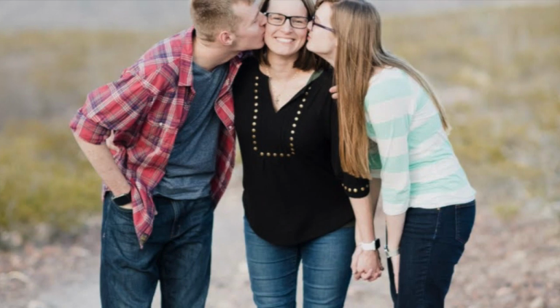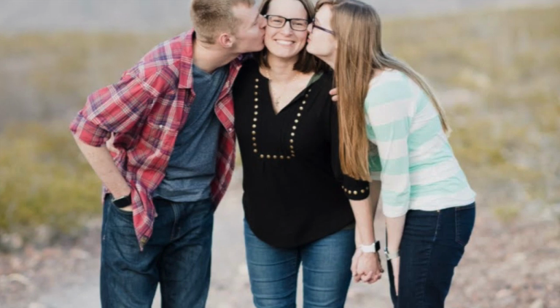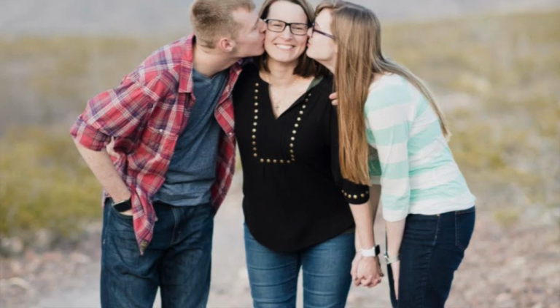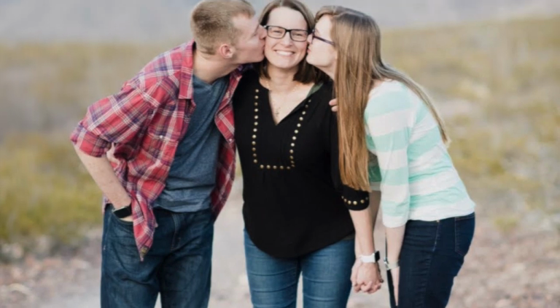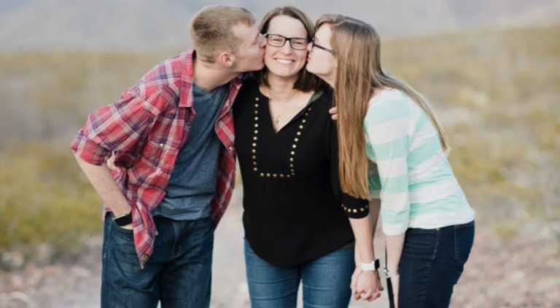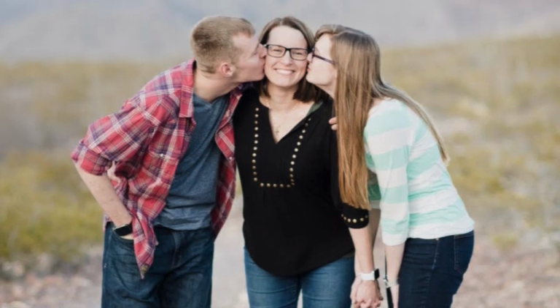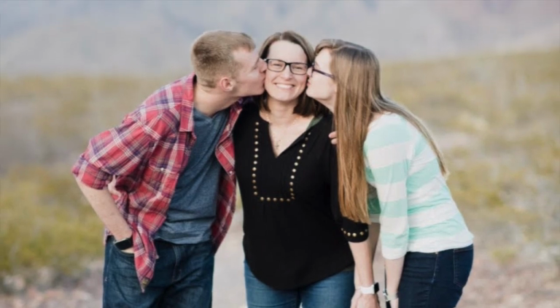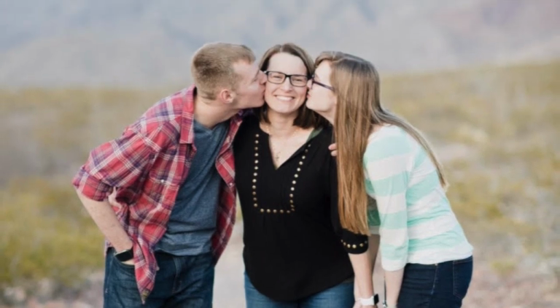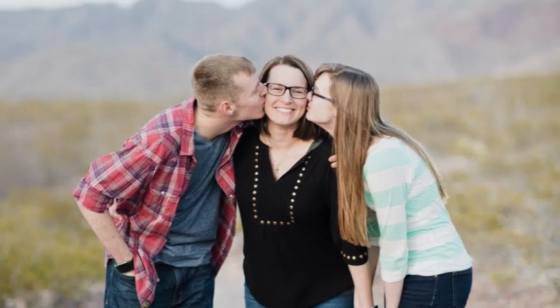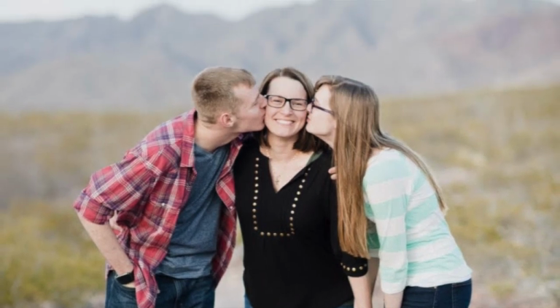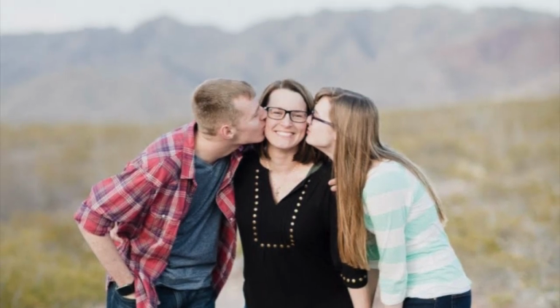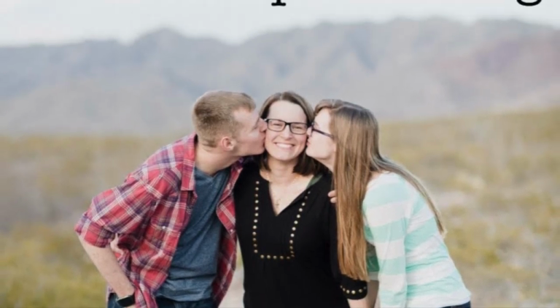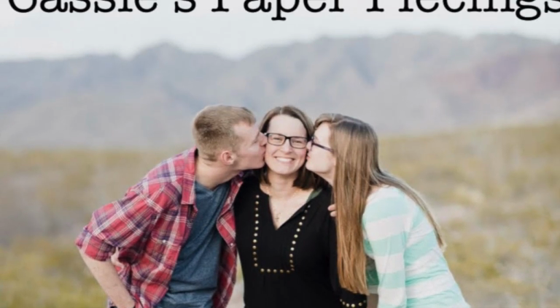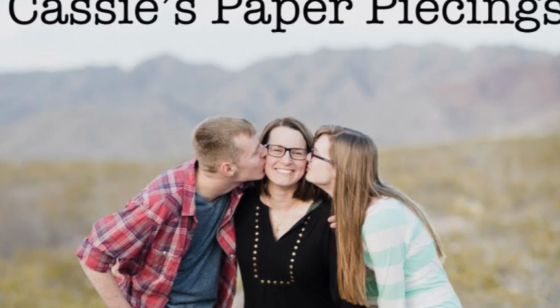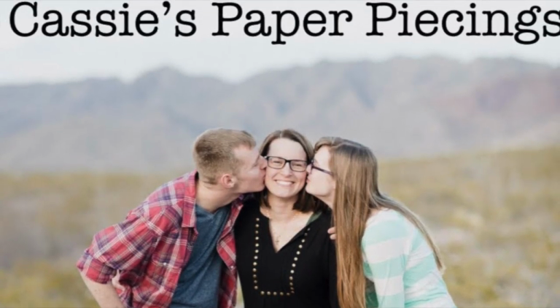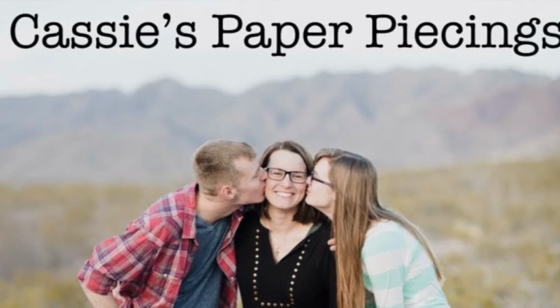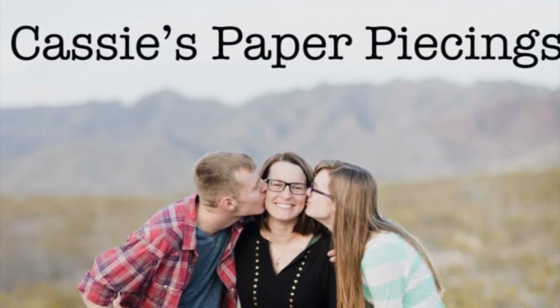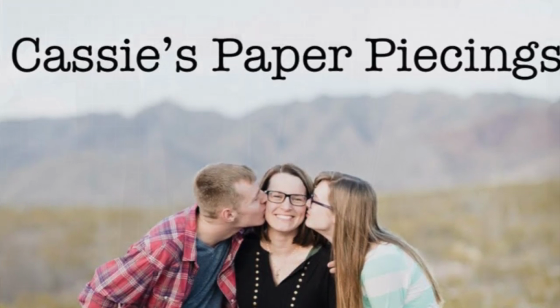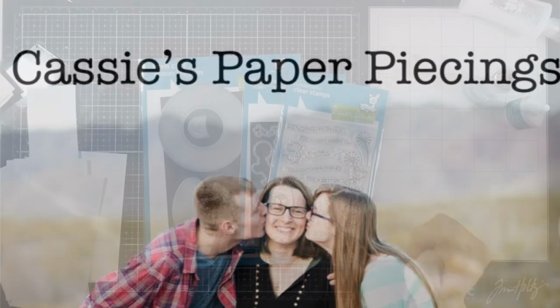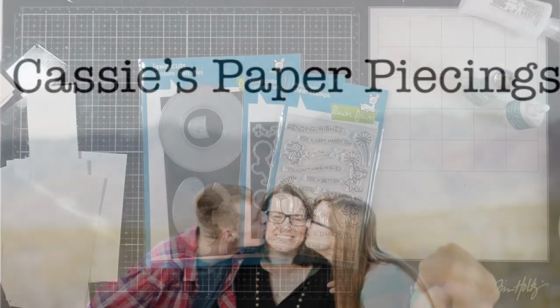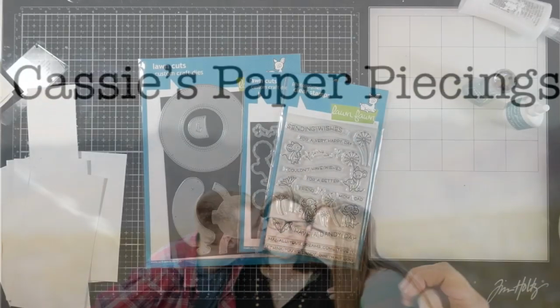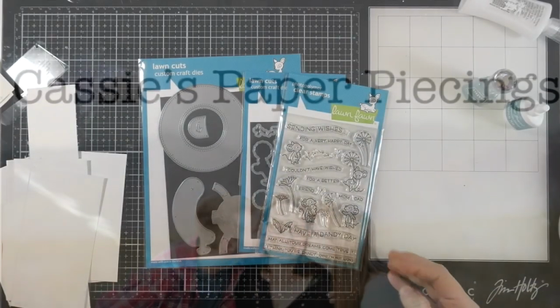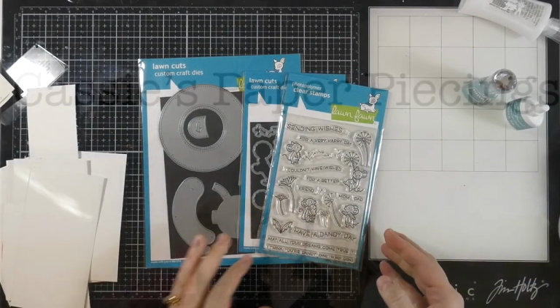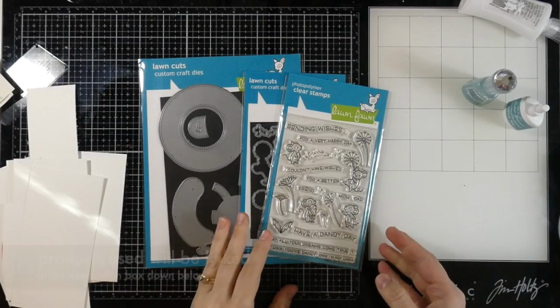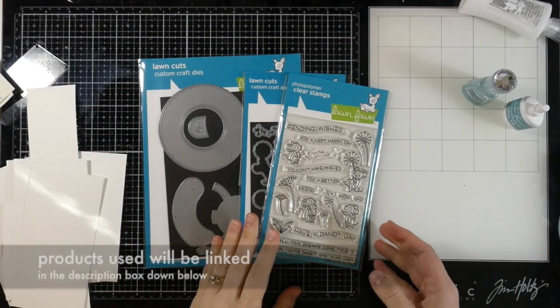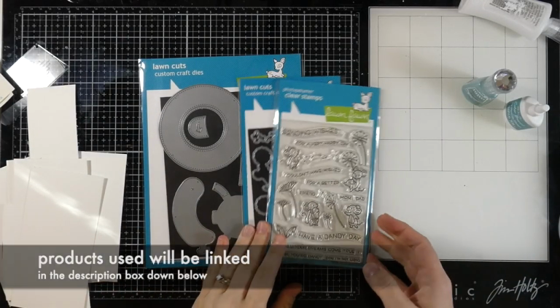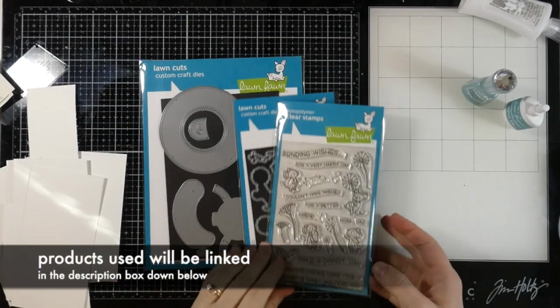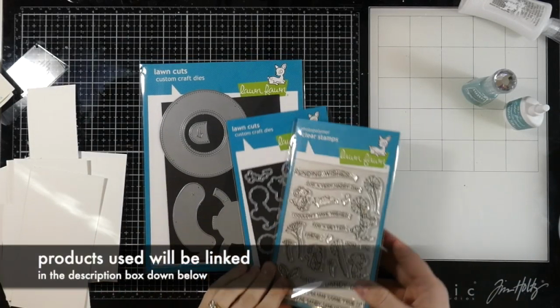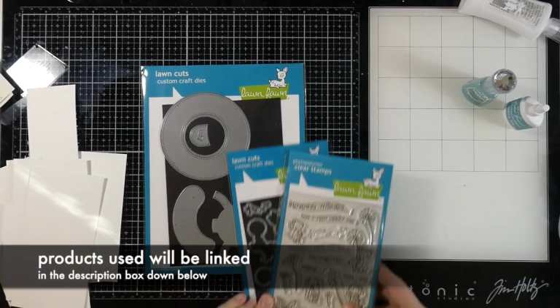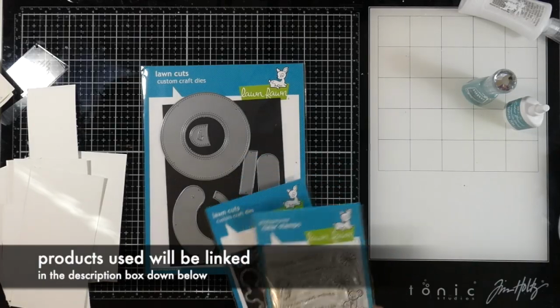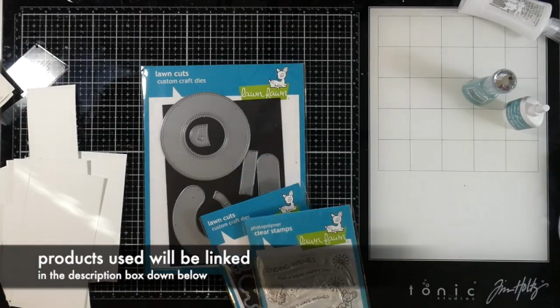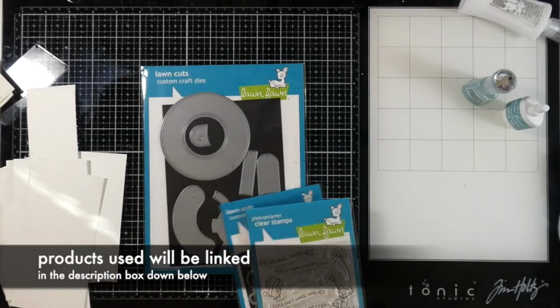Hello there friends, it's Cassie. Welcome back to my YouTube channel. Today I have several cards for you.